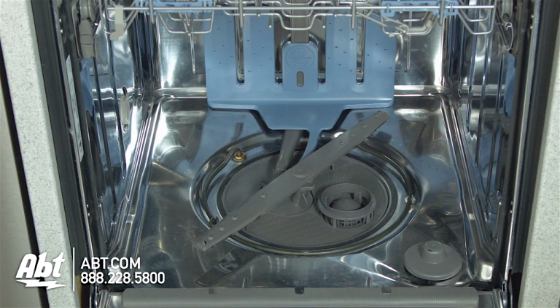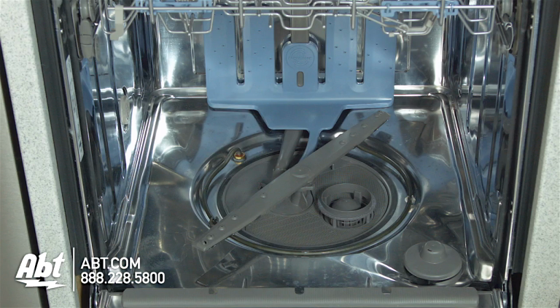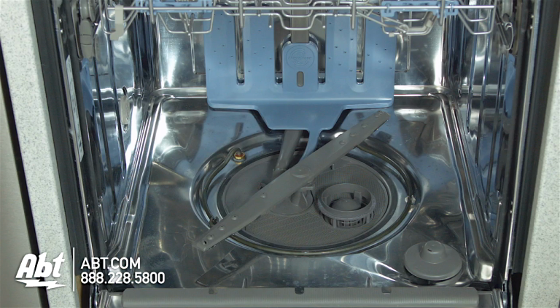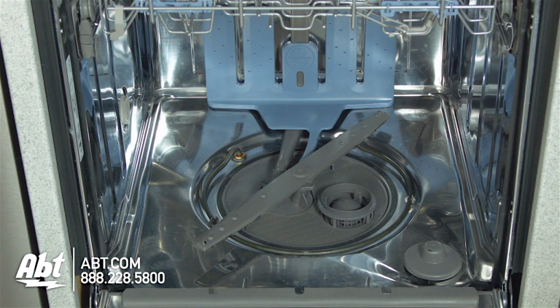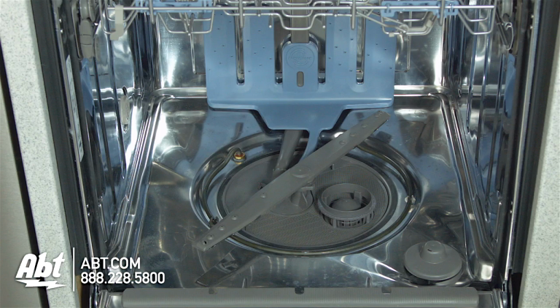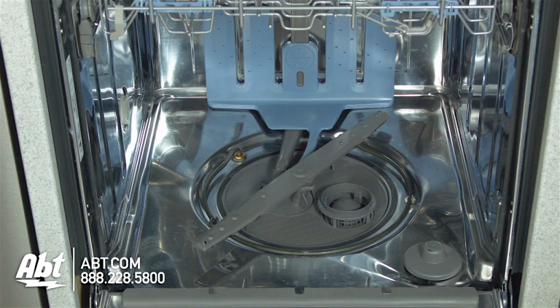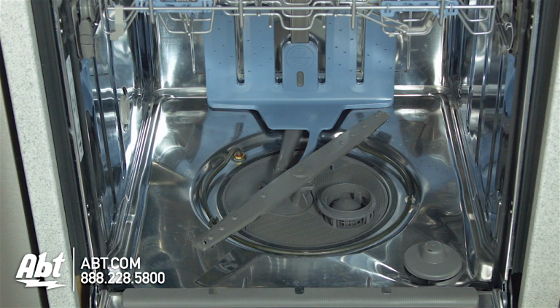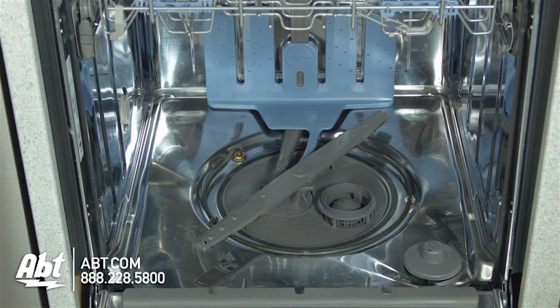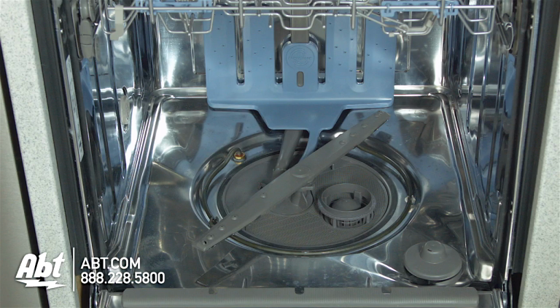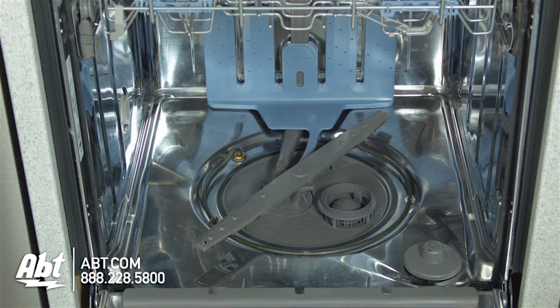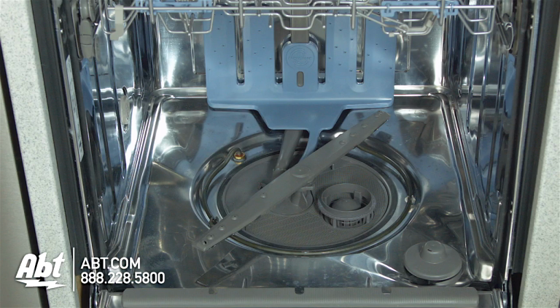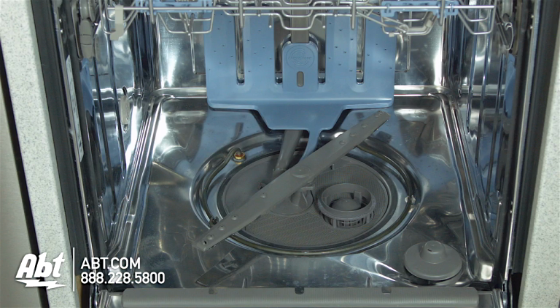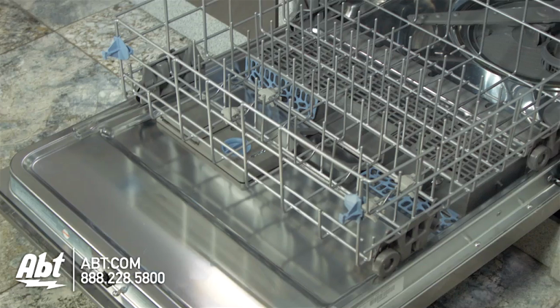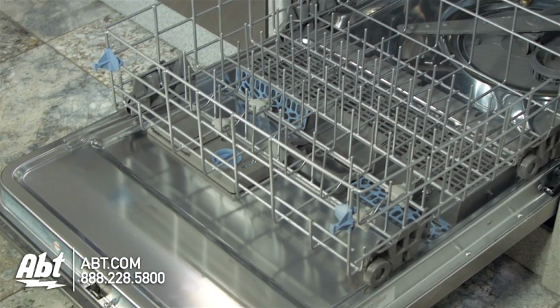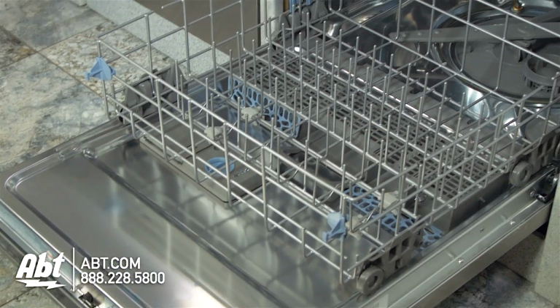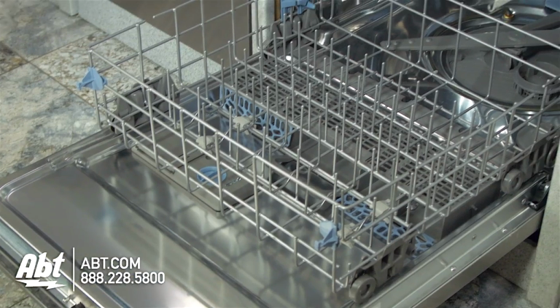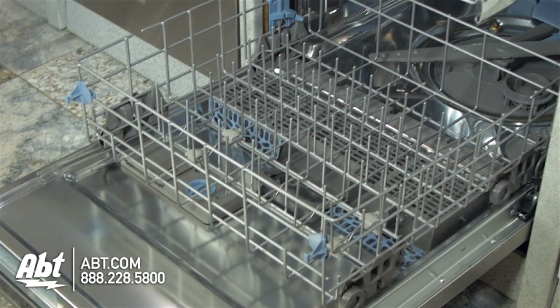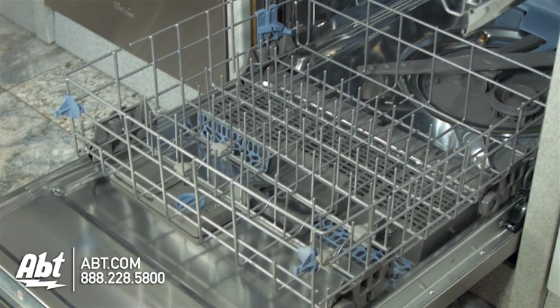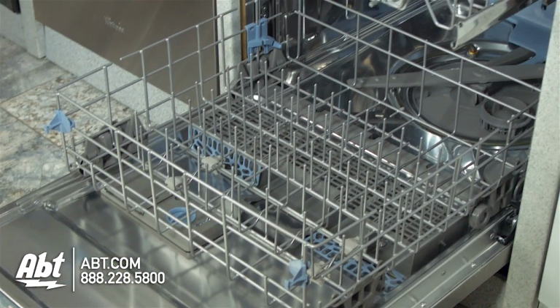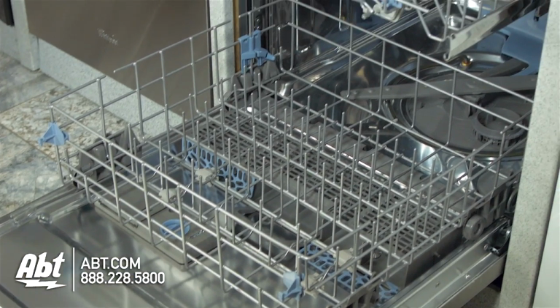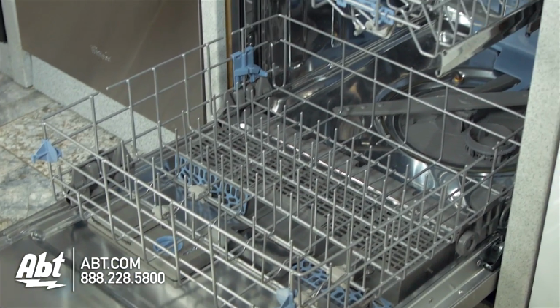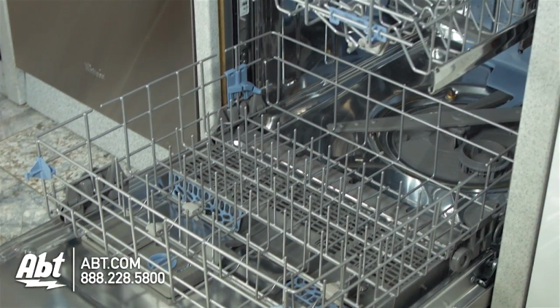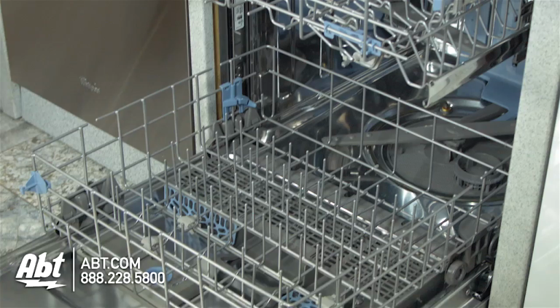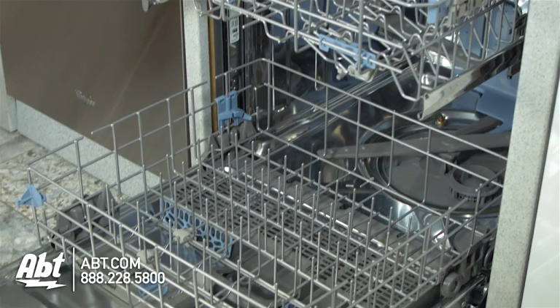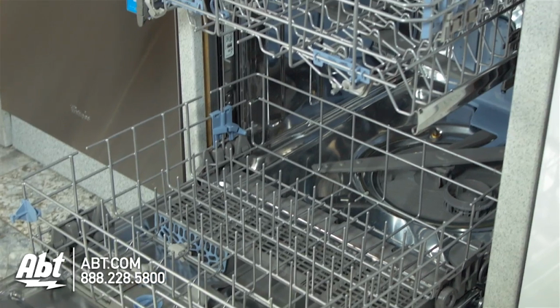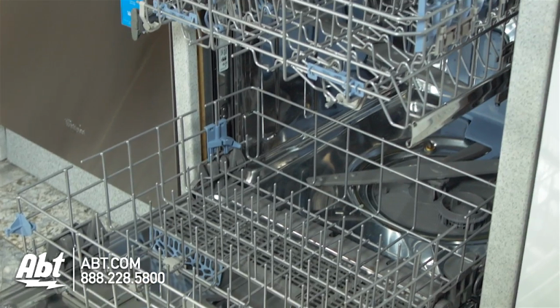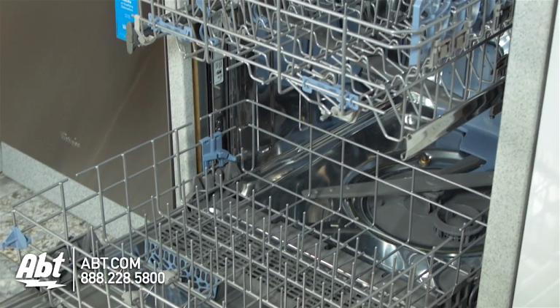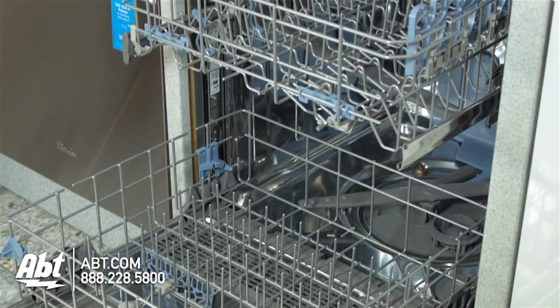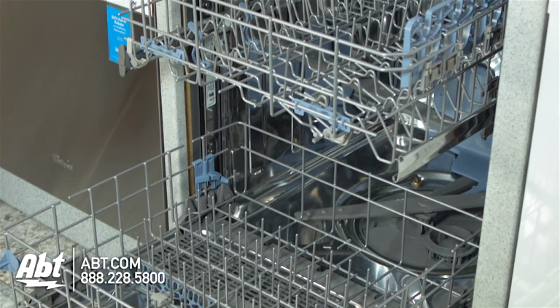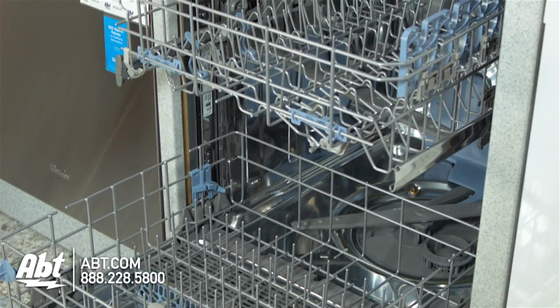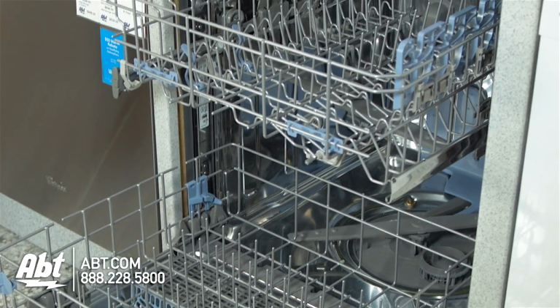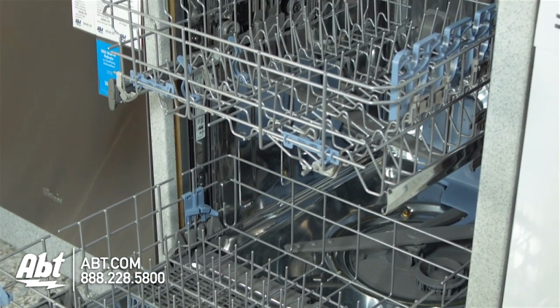Inside is a five-level wash system and stainless interior that can hold up to a 15-piece place setting.